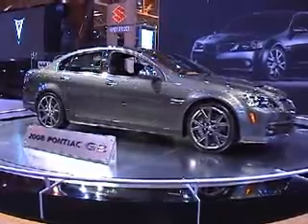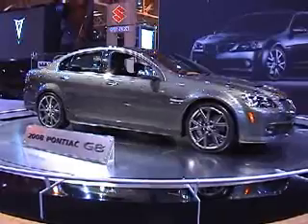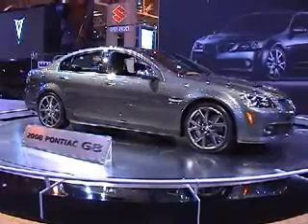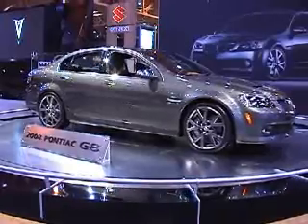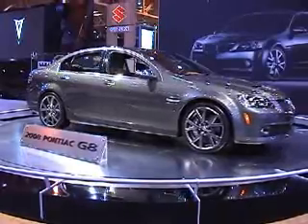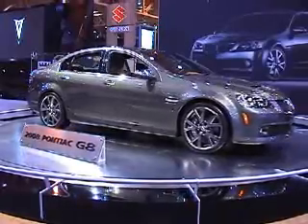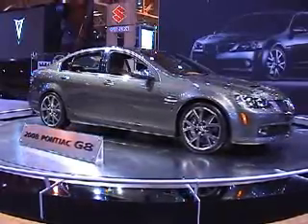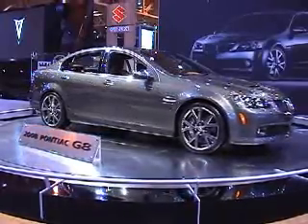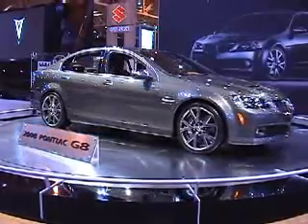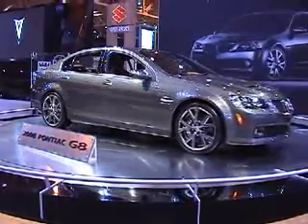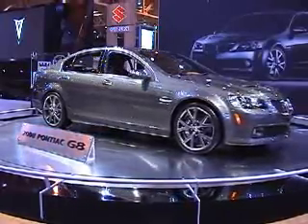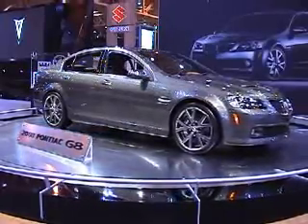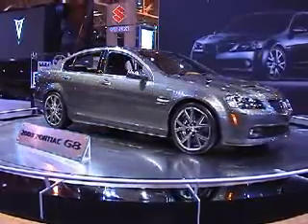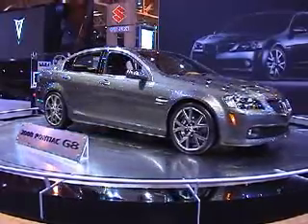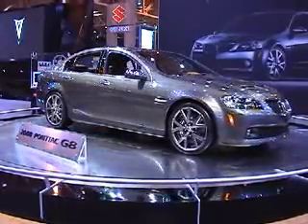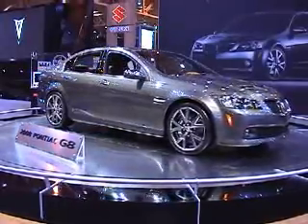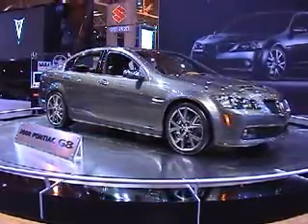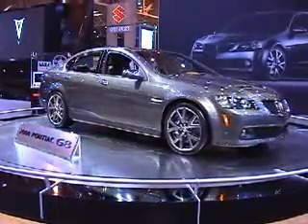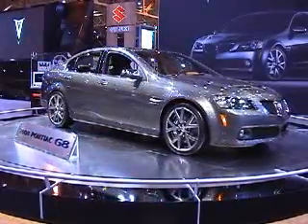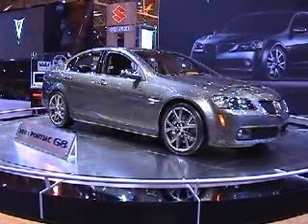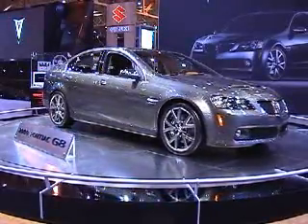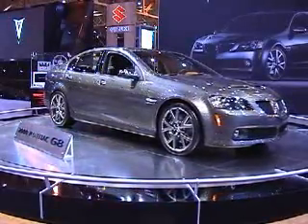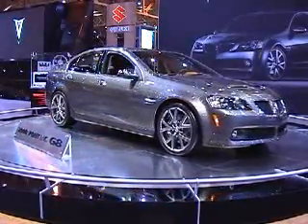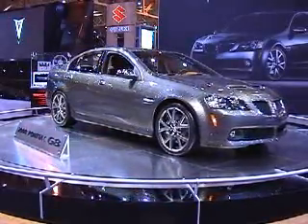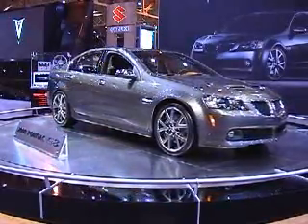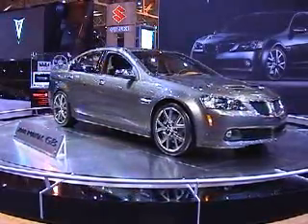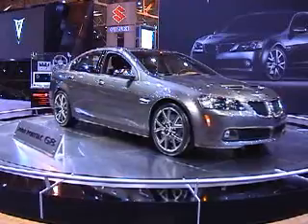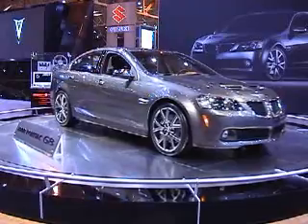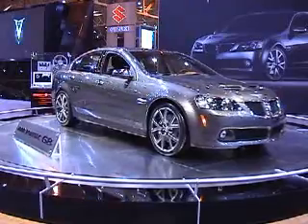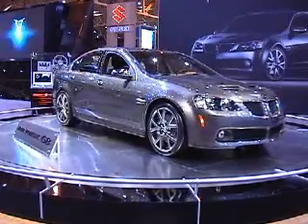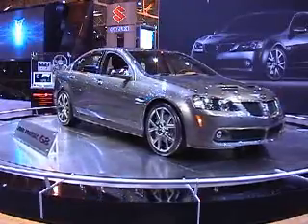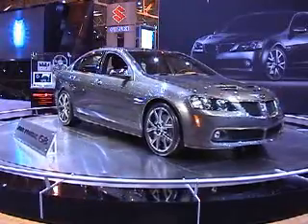And here we have the Pontiac G8. This is one of the concept cars that's actually going to go into production in the 2008 model year.